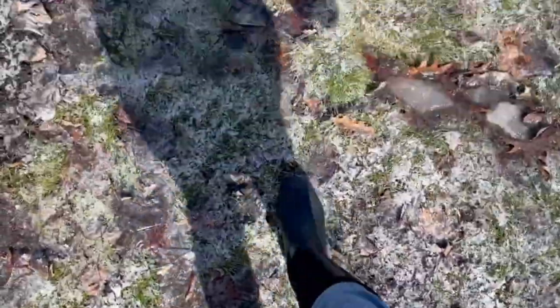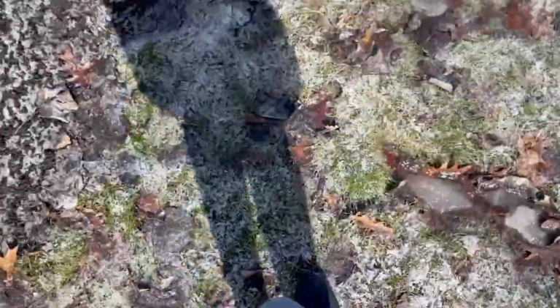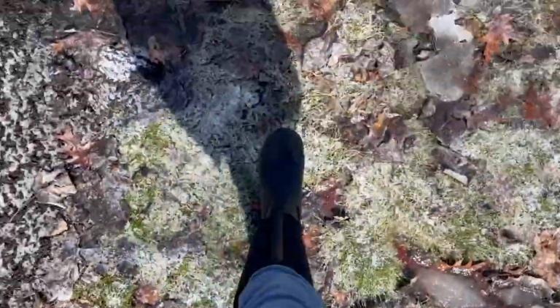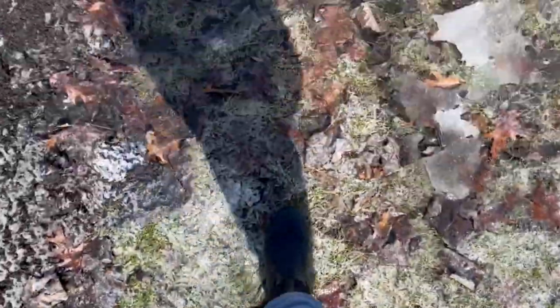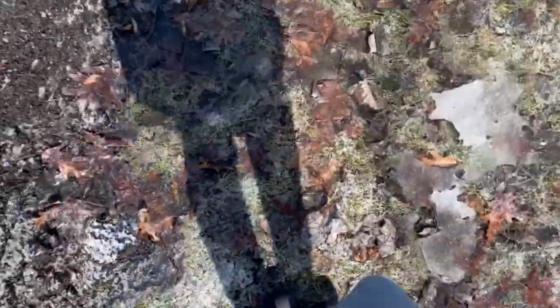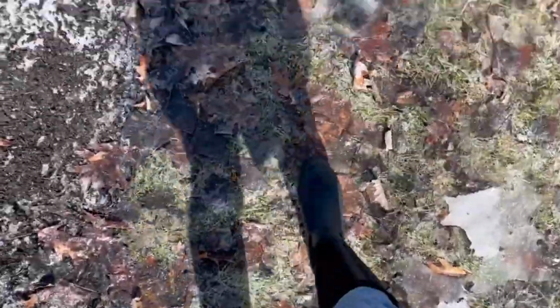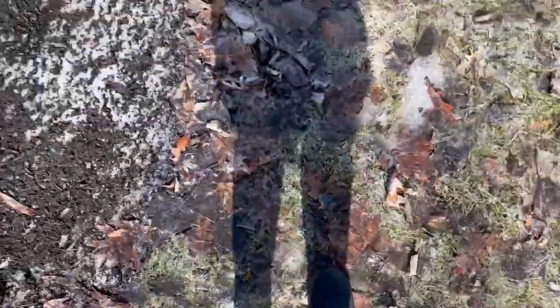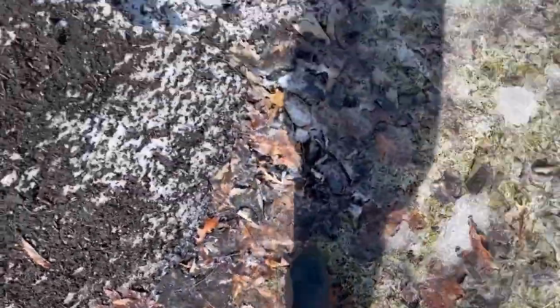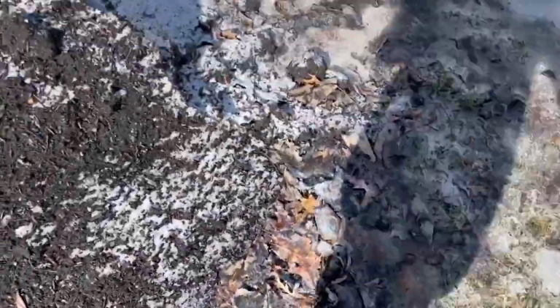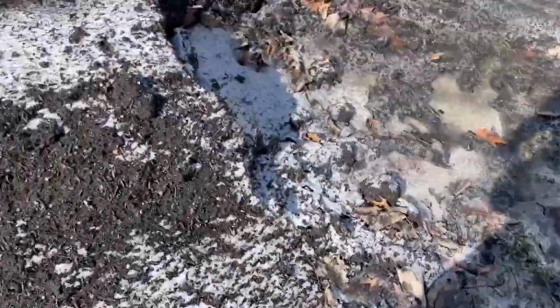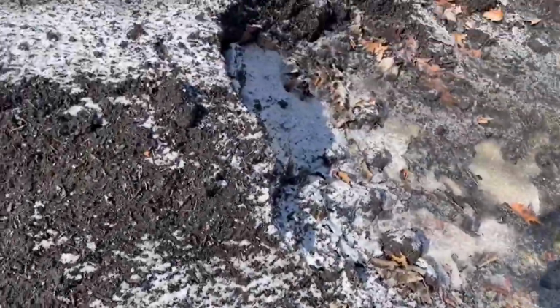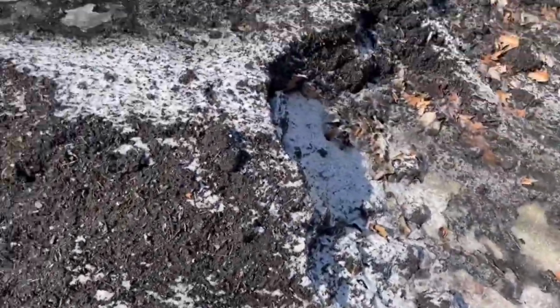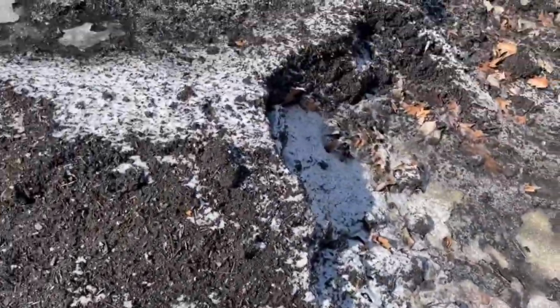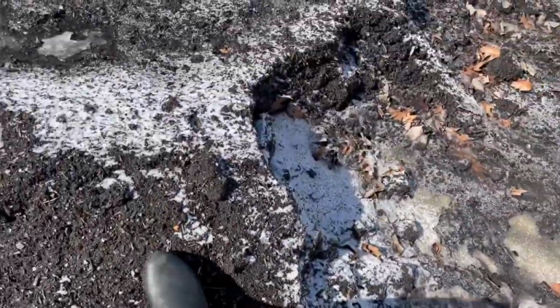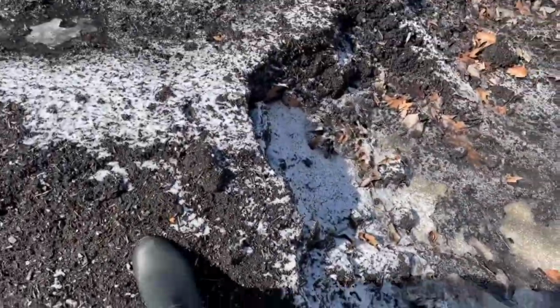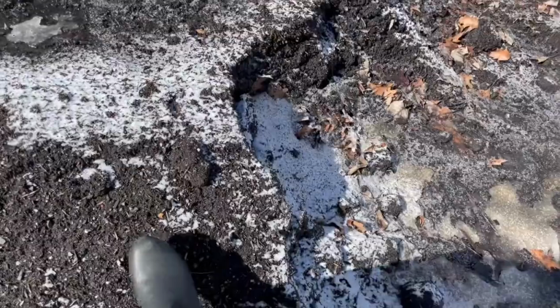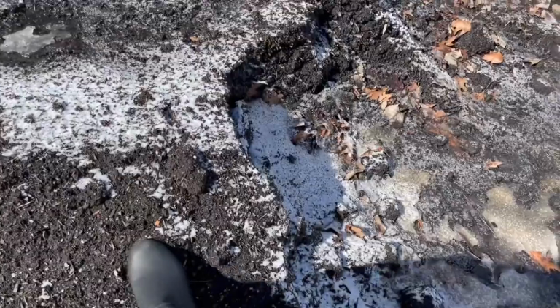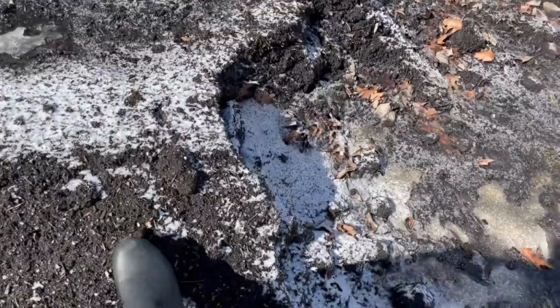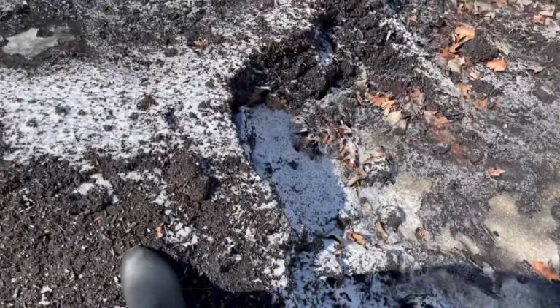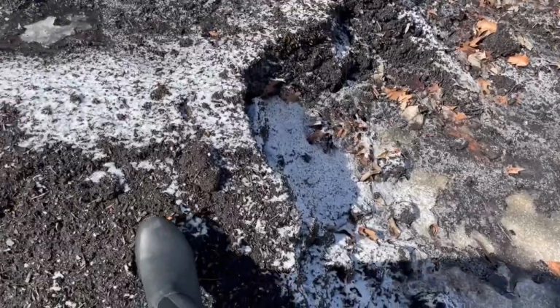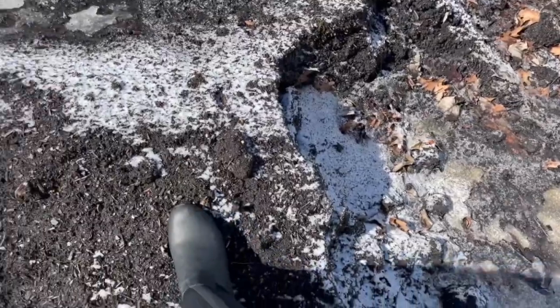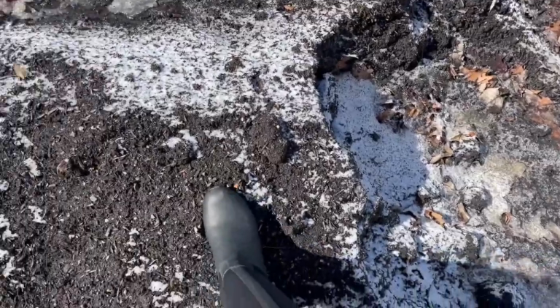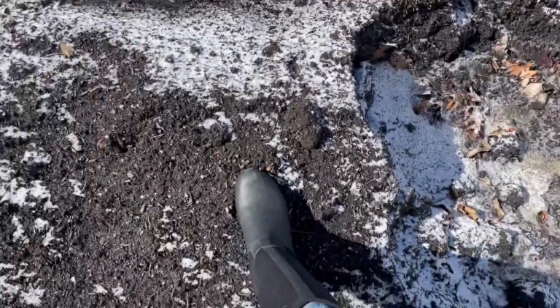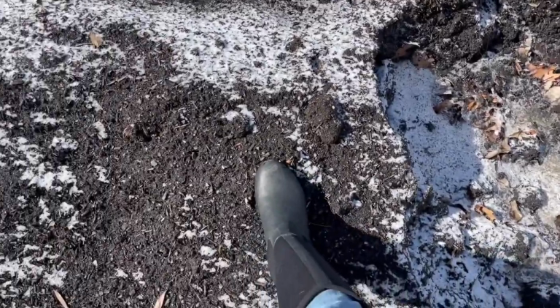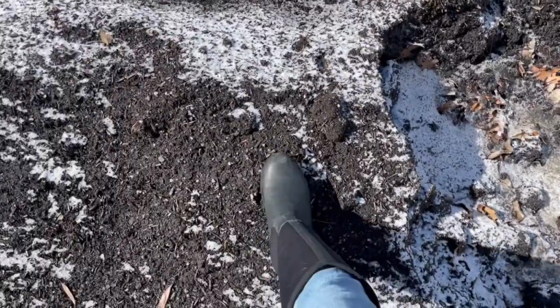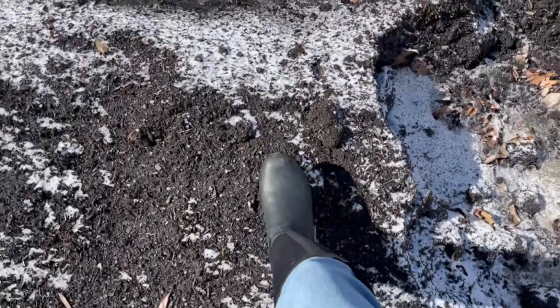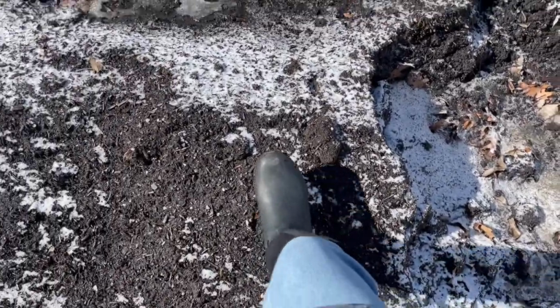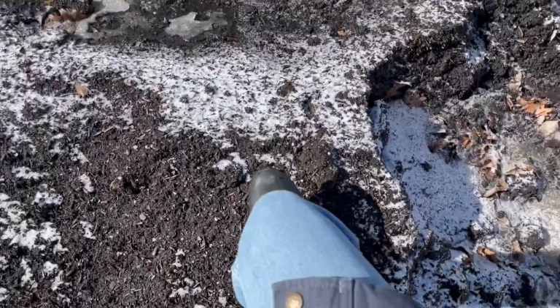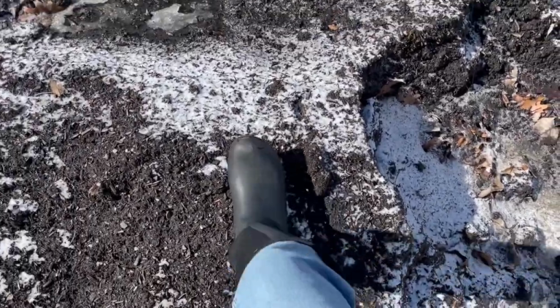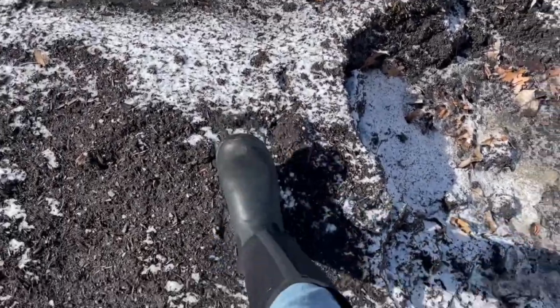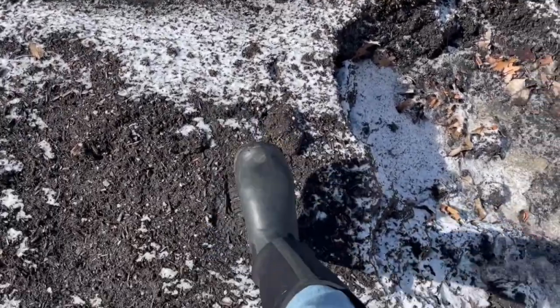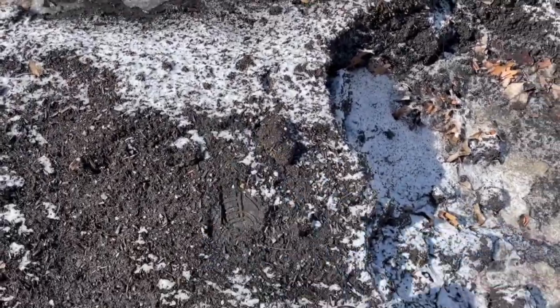It's so icy and frozen still and I want to be able to dig into this, but it's like solid rock.